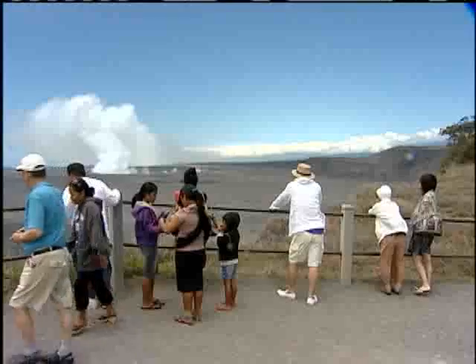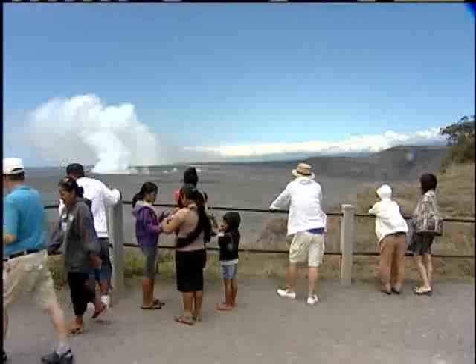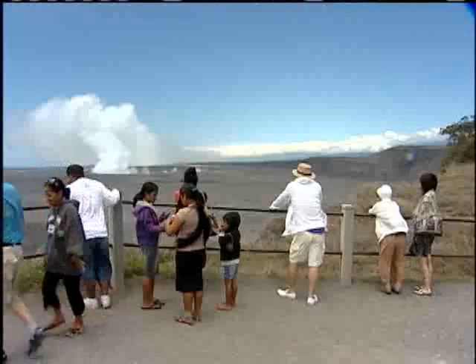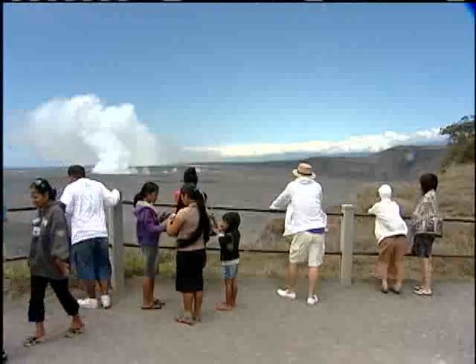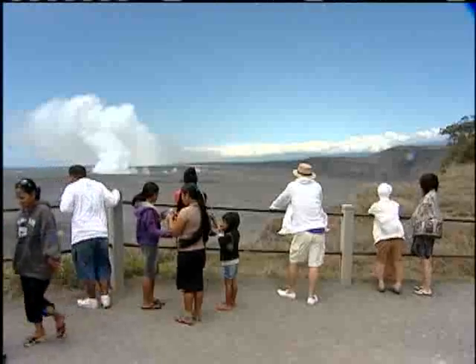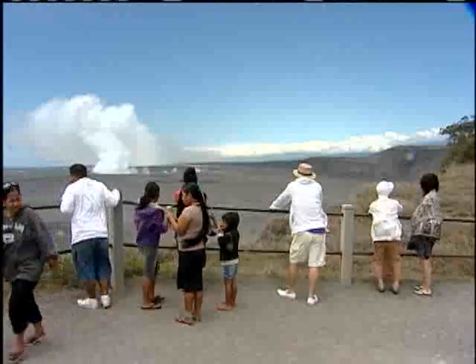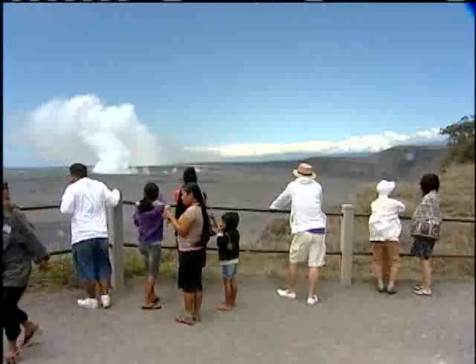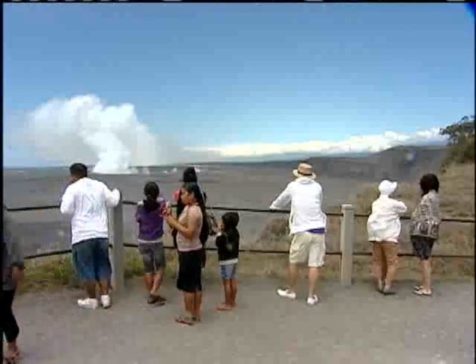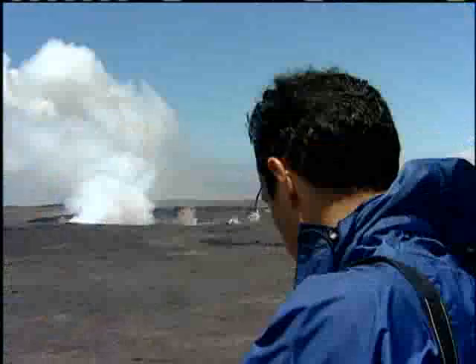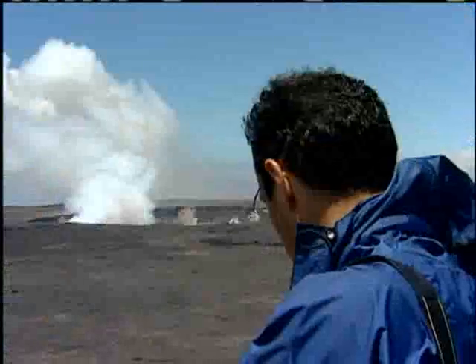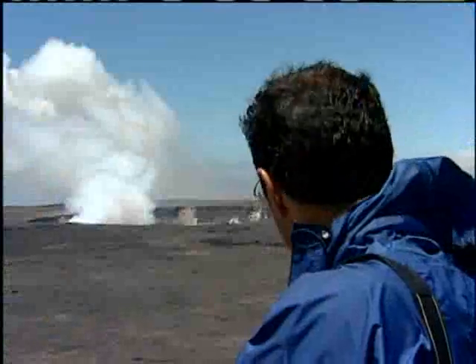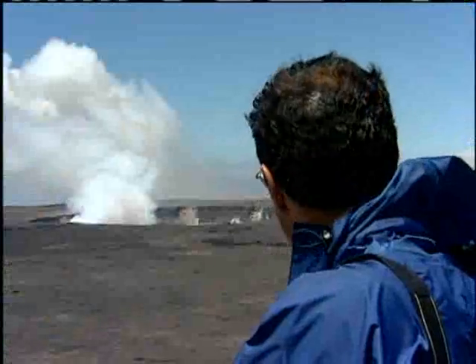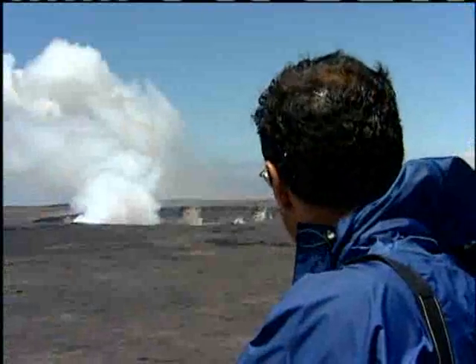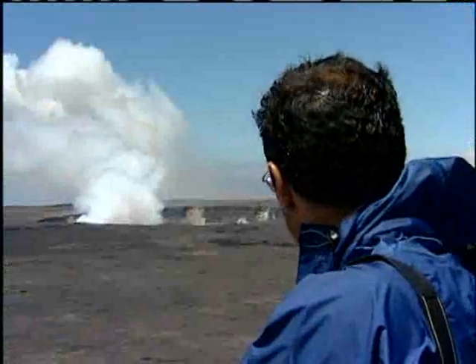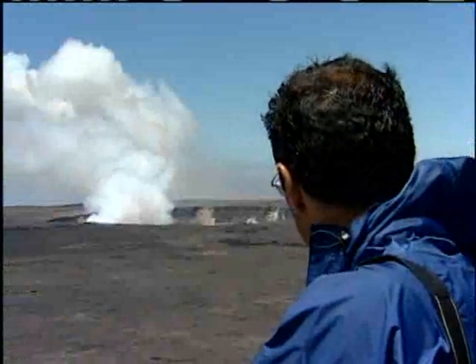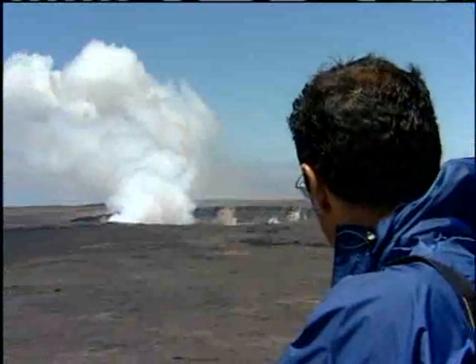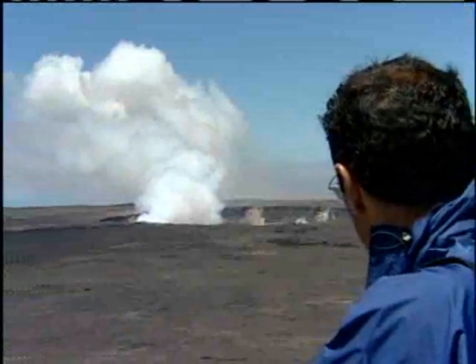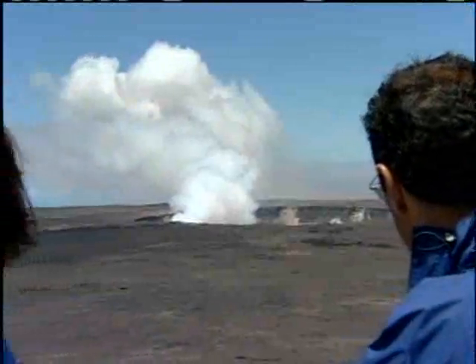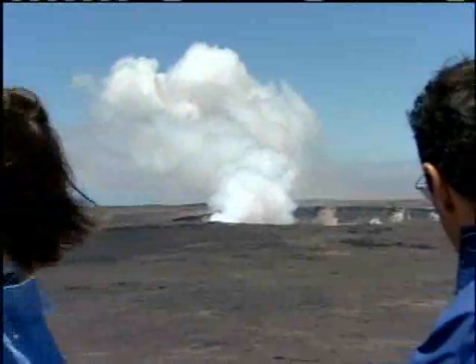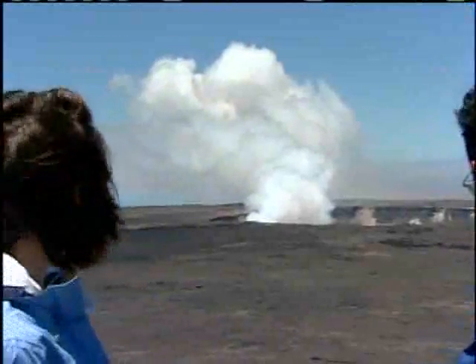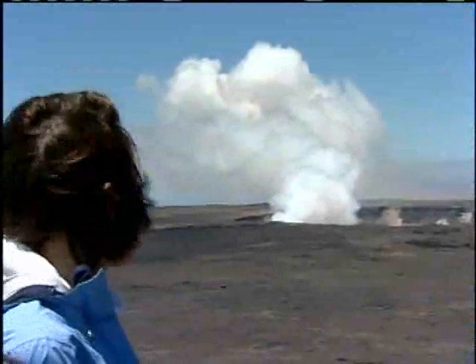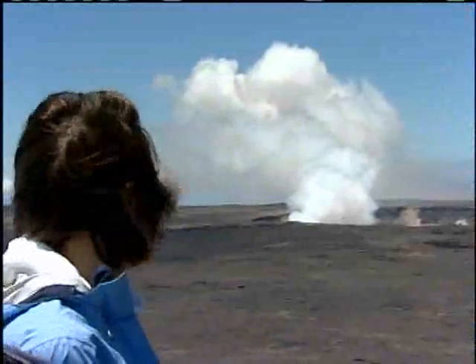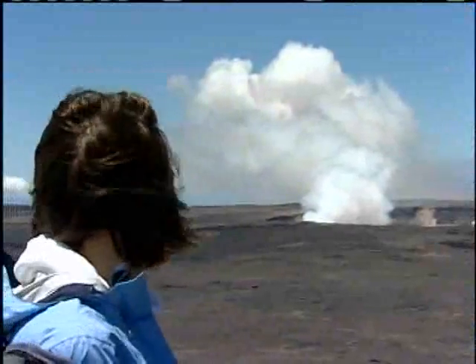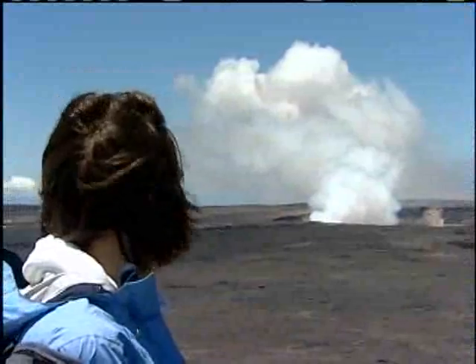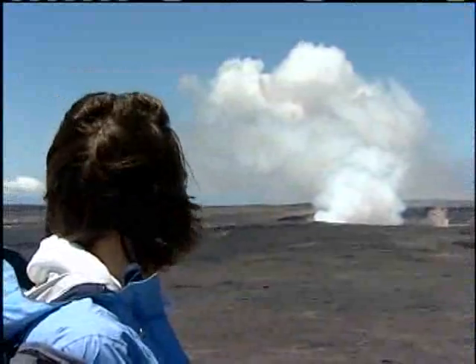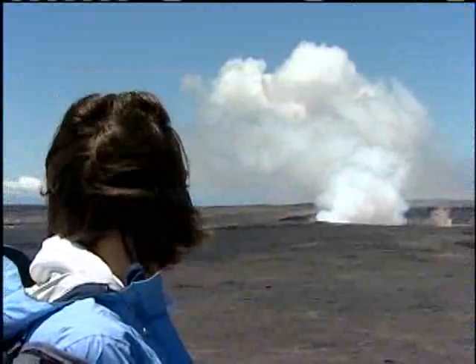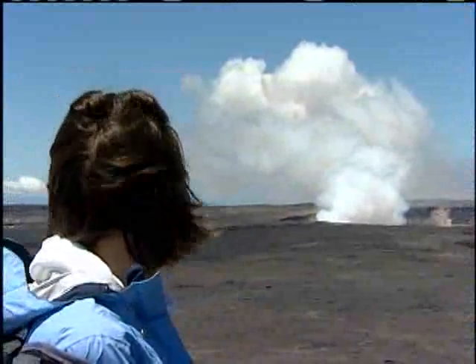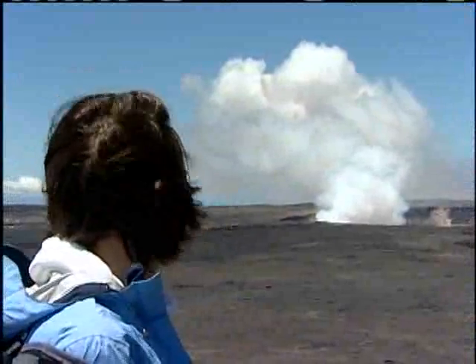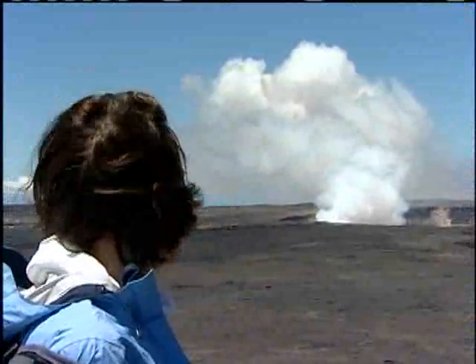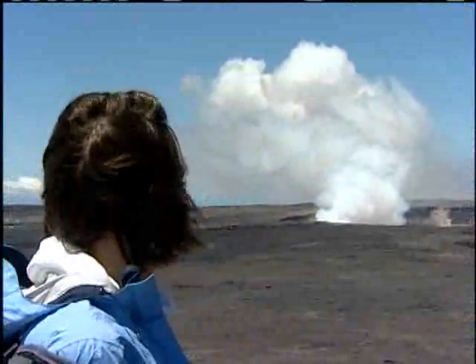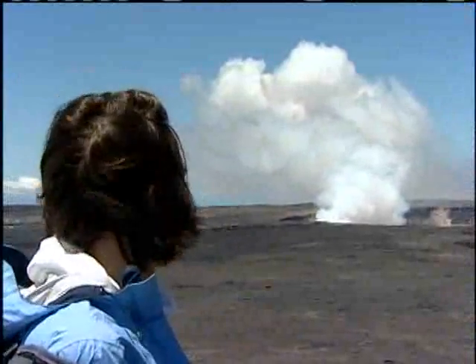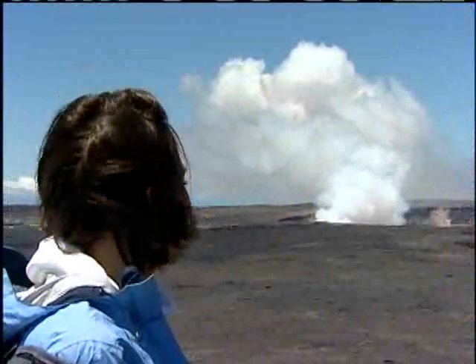So for now, this view will certainly do. Reporting from the Big Island, Shane Enright, KITV4 News.